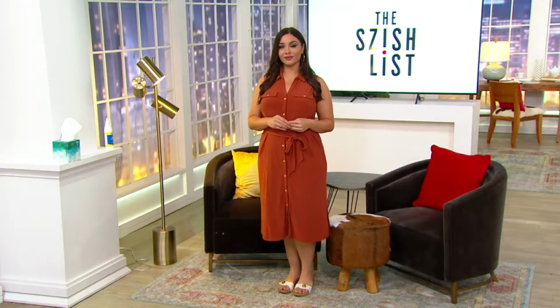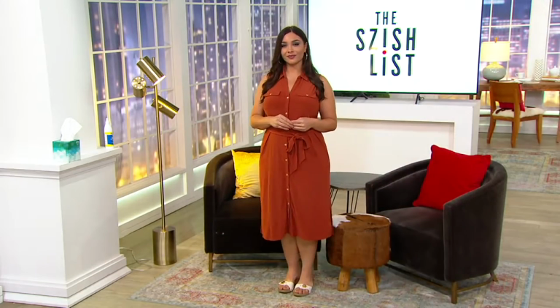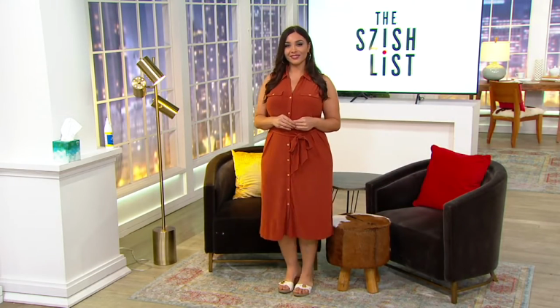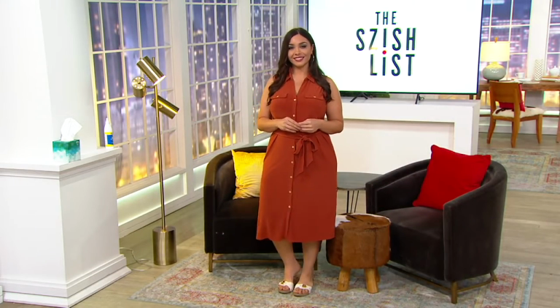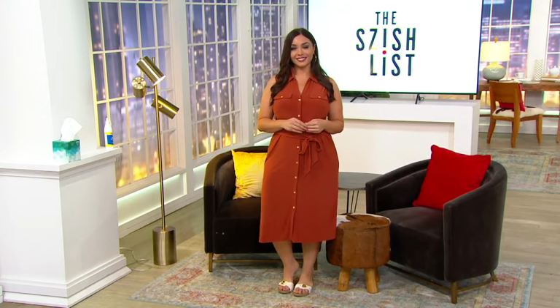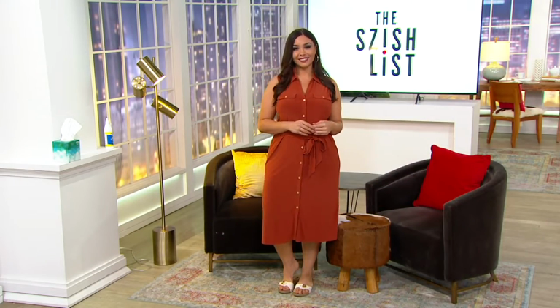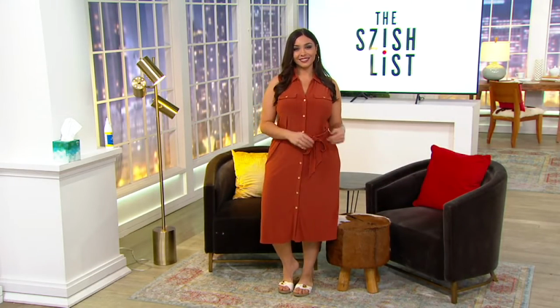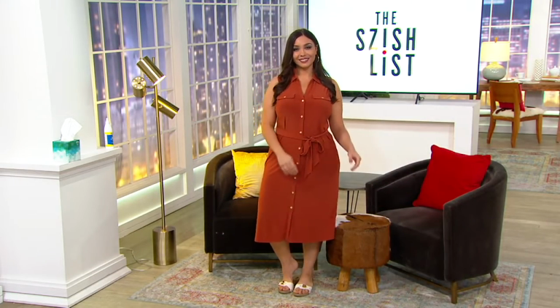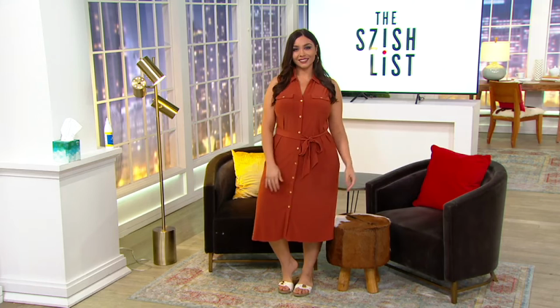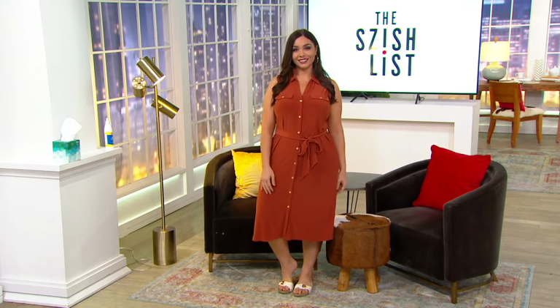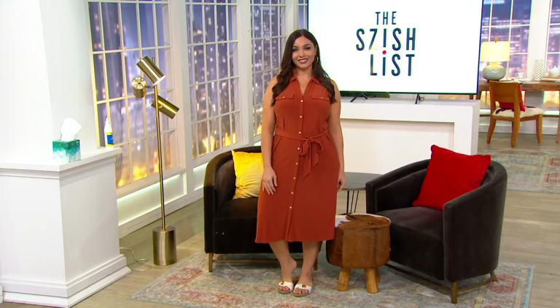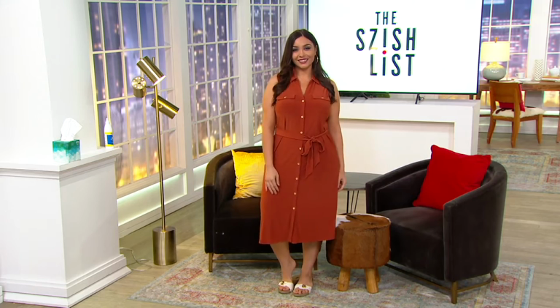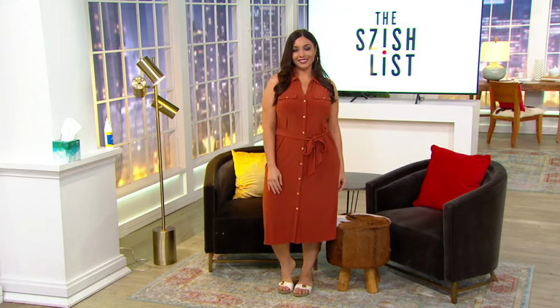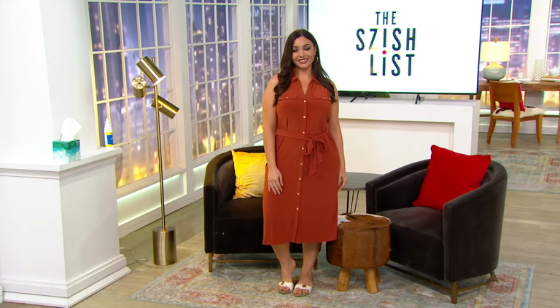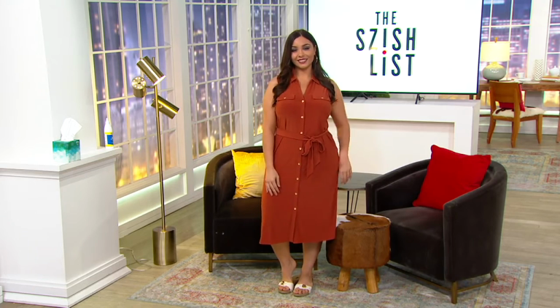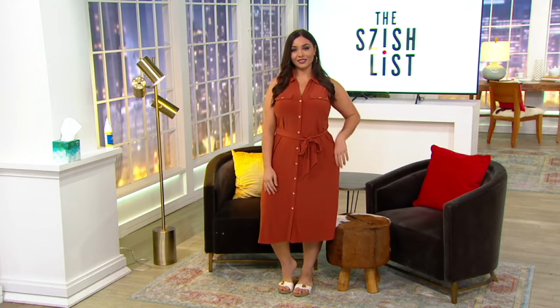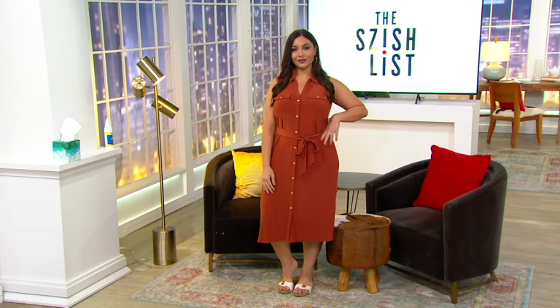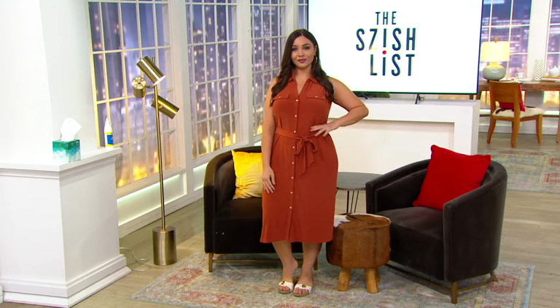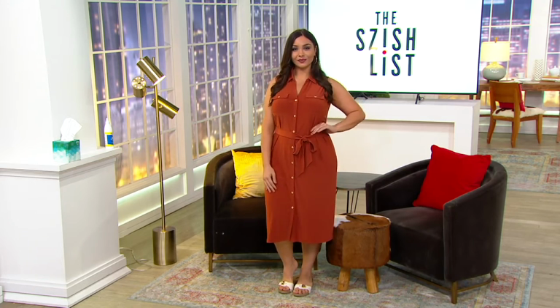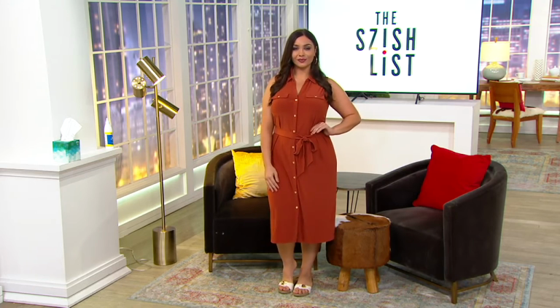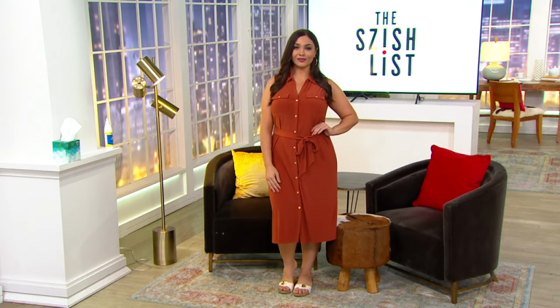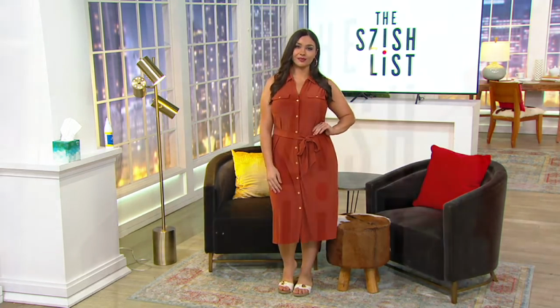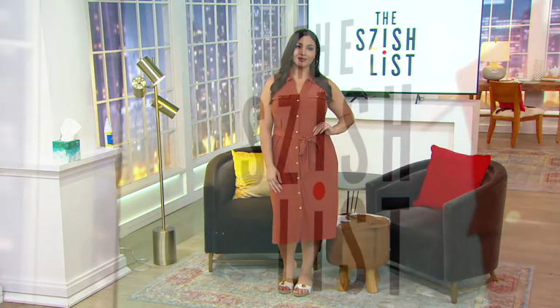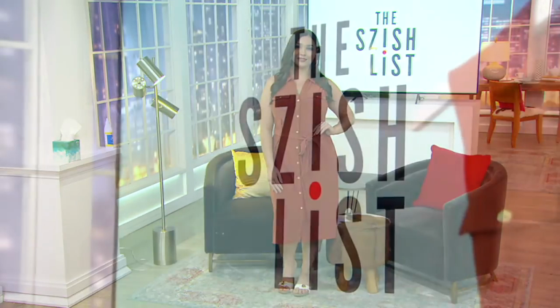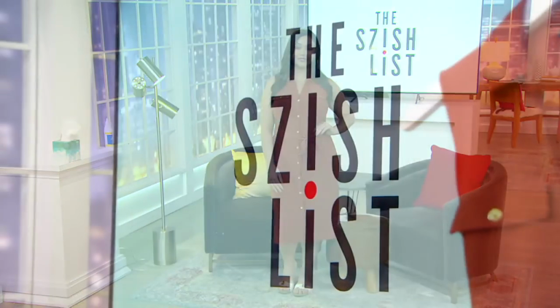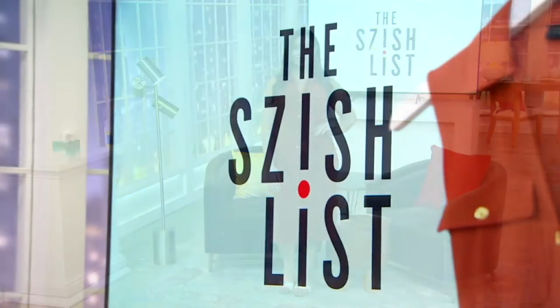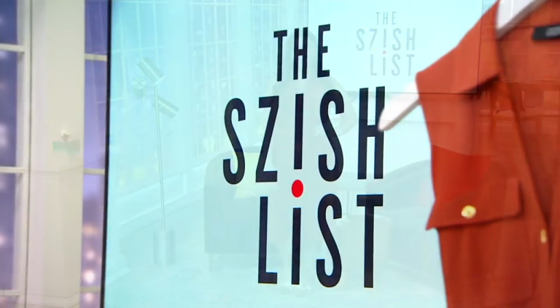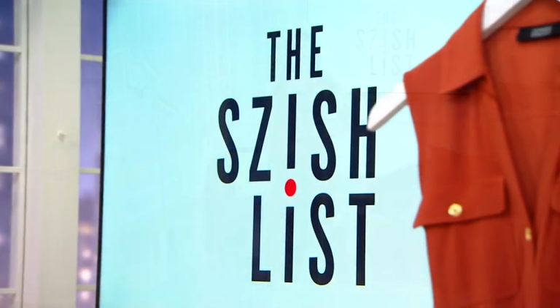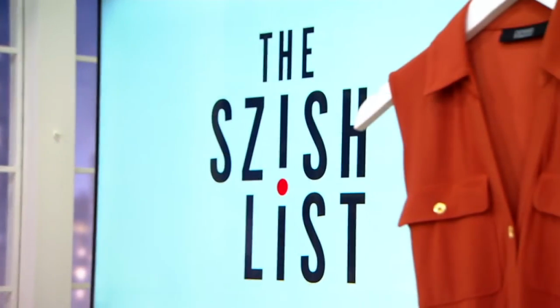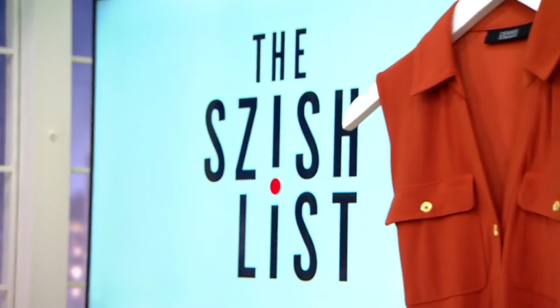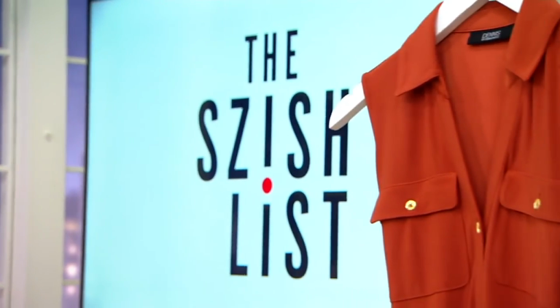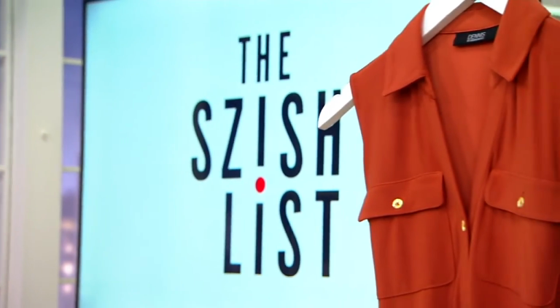$24.58 on three easy pays. Extra extra small through 5X. Three colors.